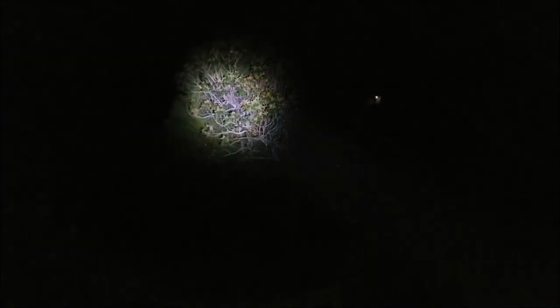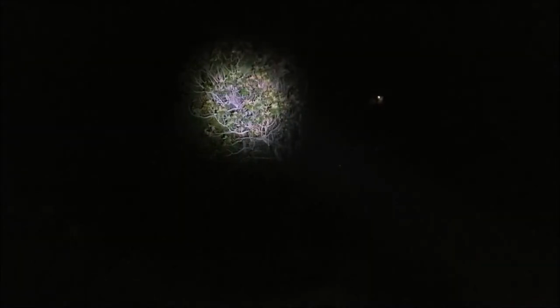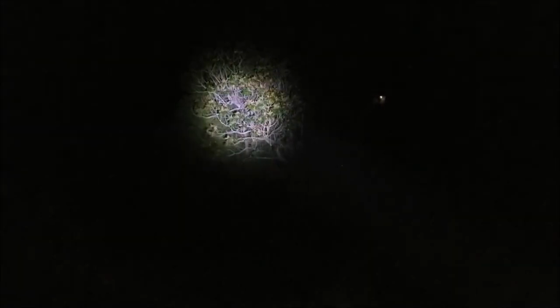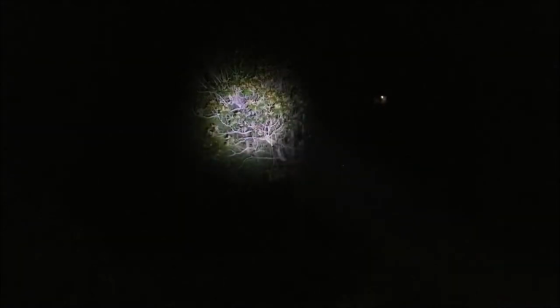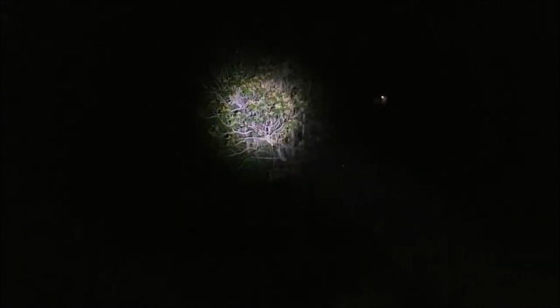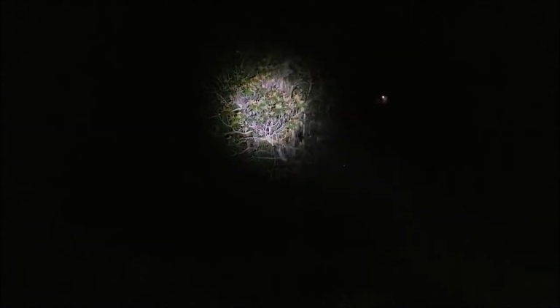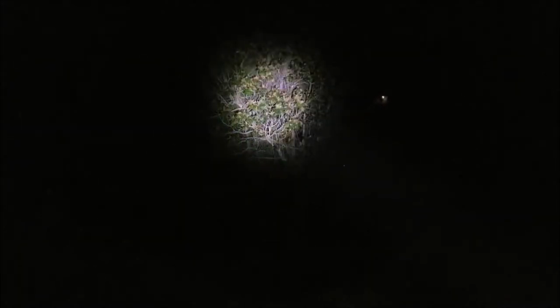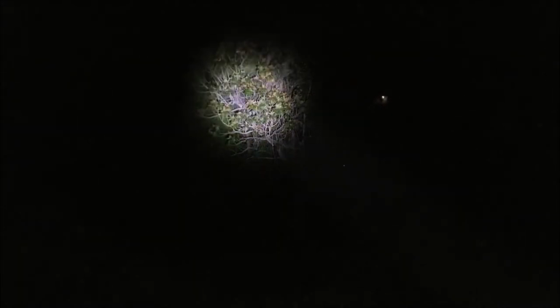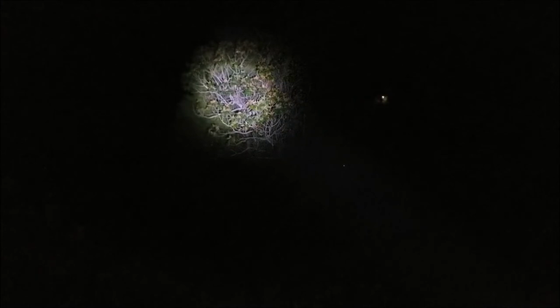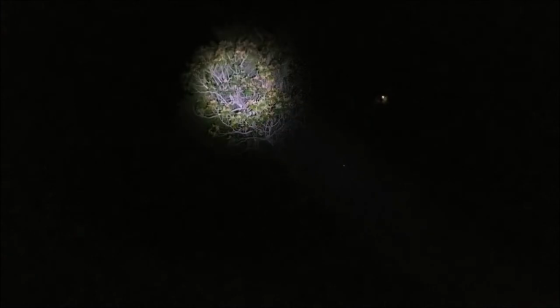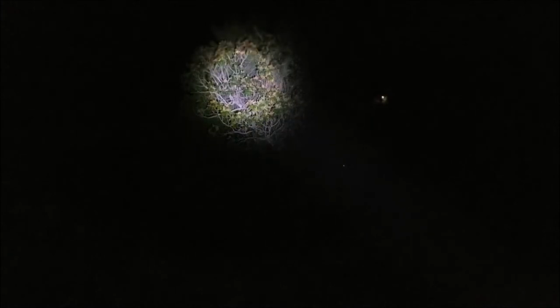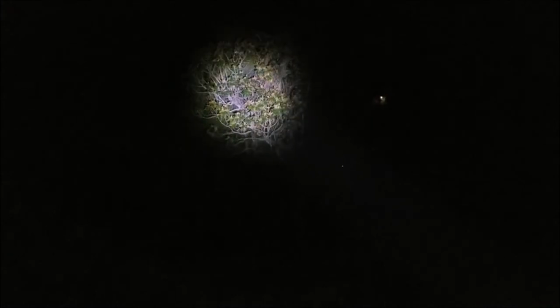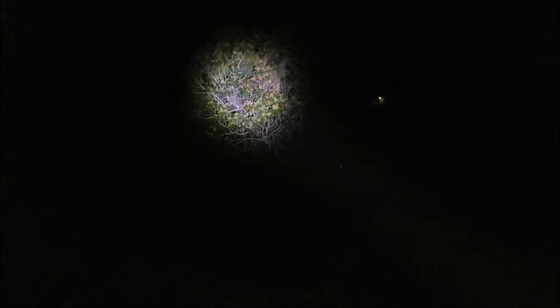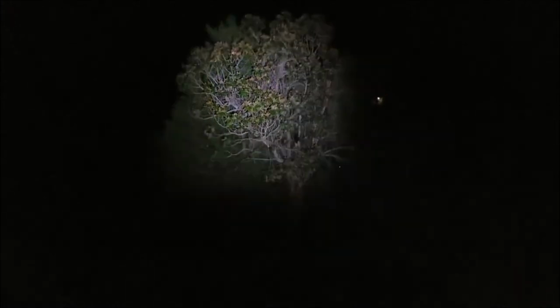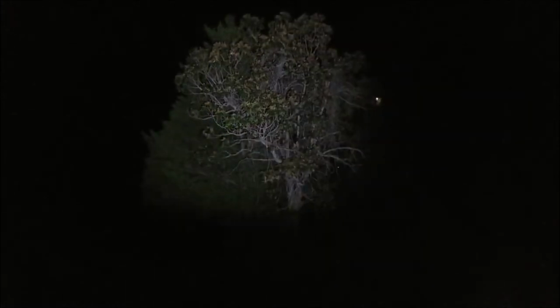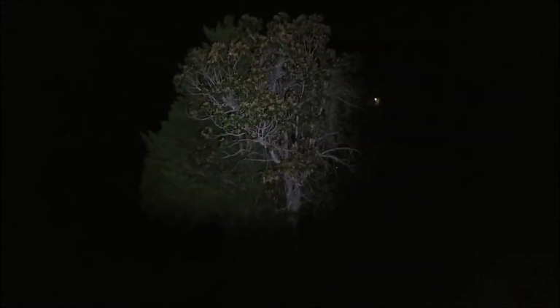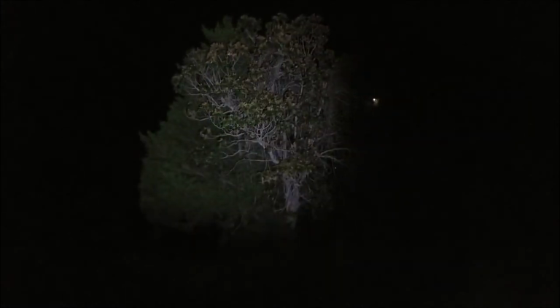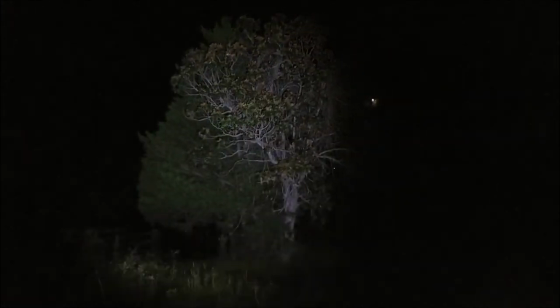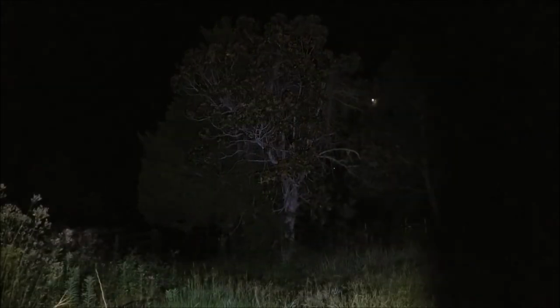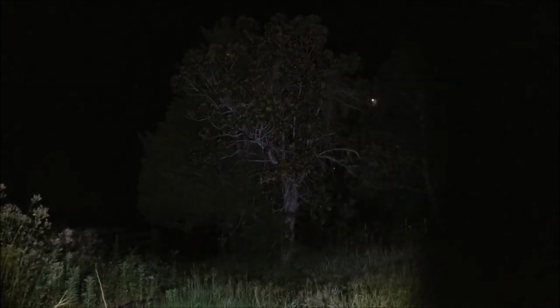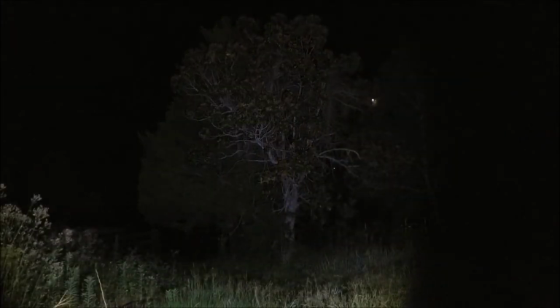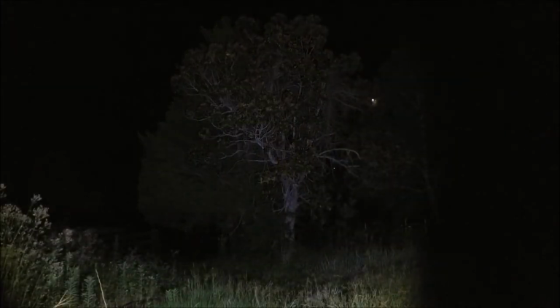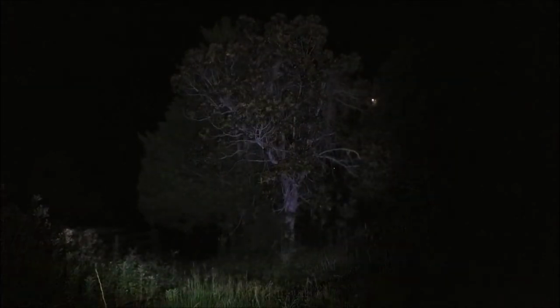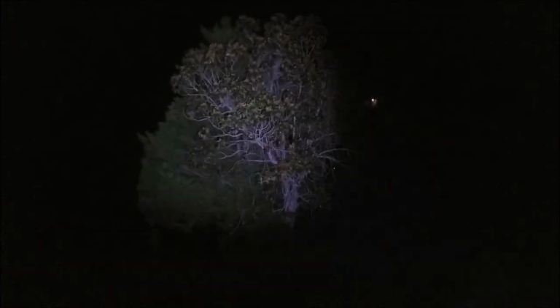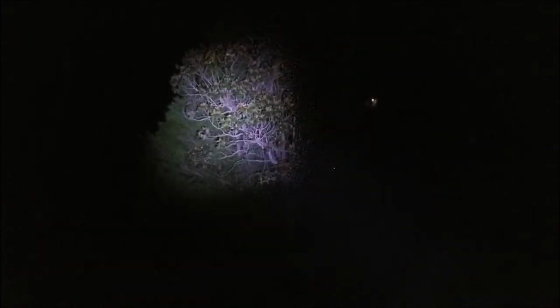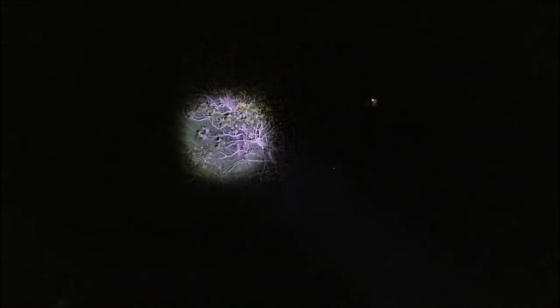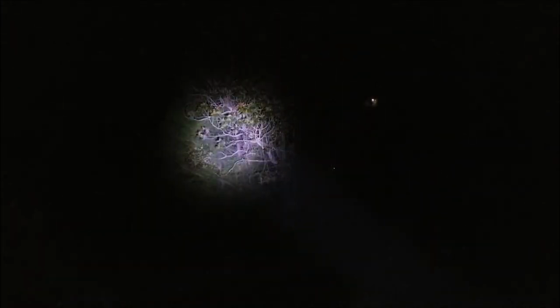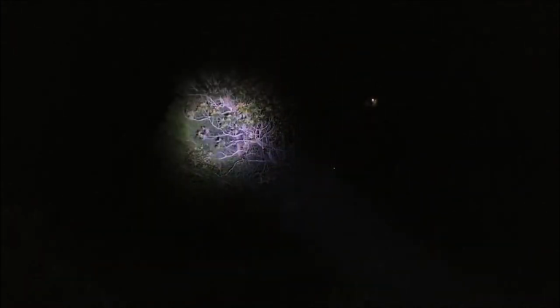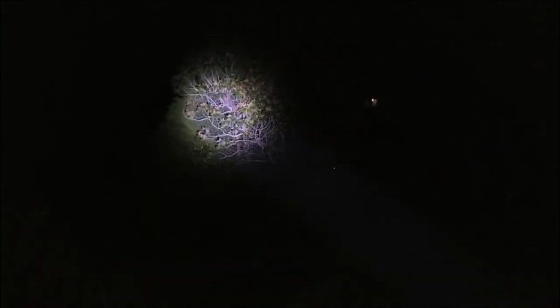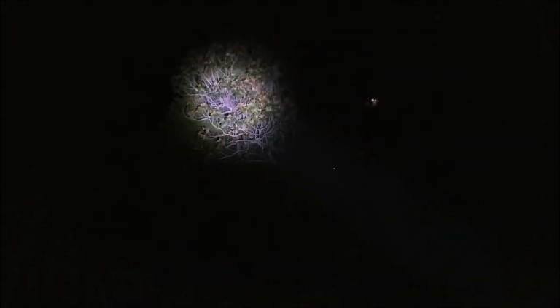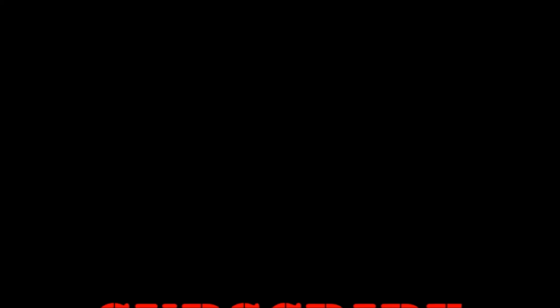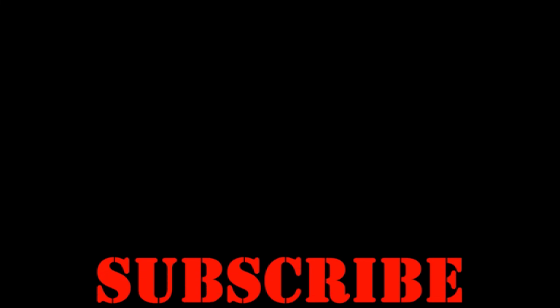I'll put a link in the video description if you'd like to pick this up on Amazon. I totally recommend this flashlight. Thanks for watching. Bye.